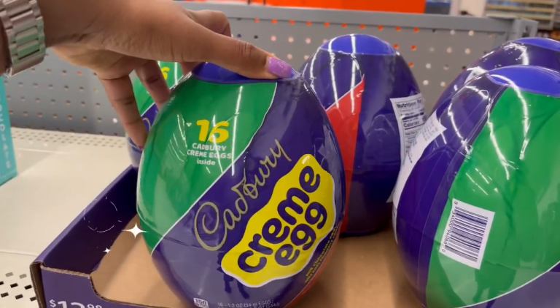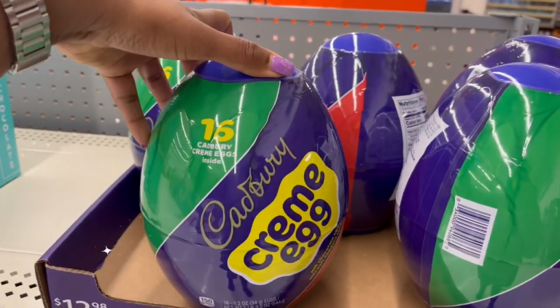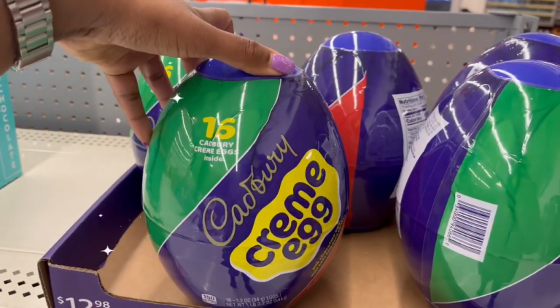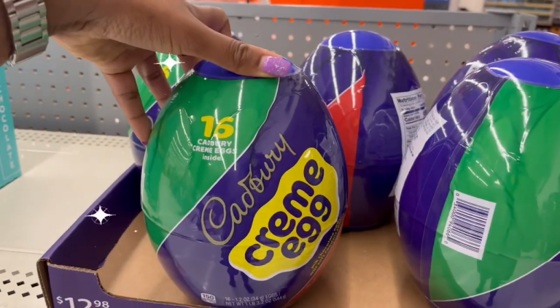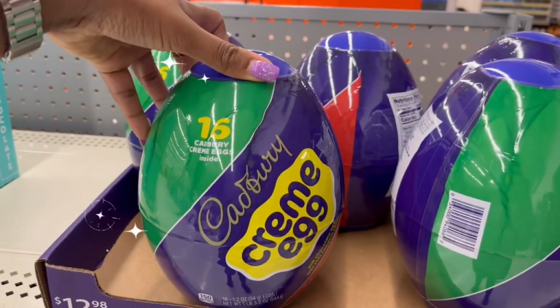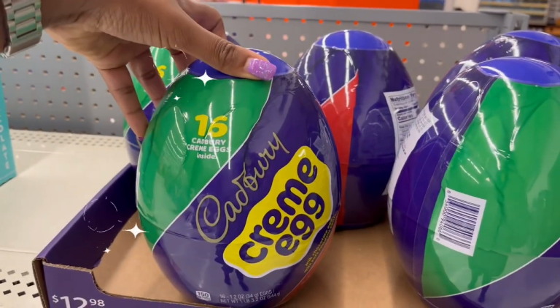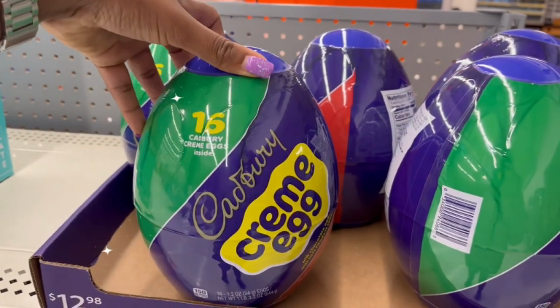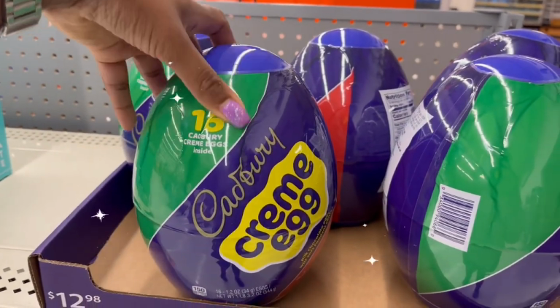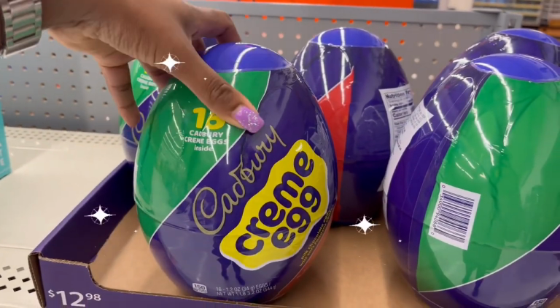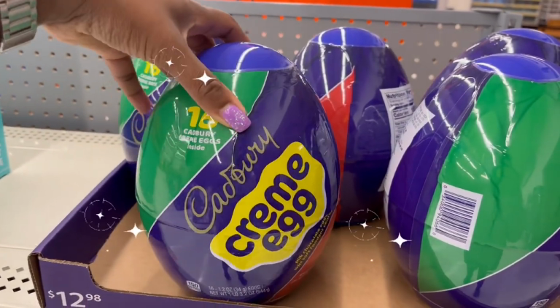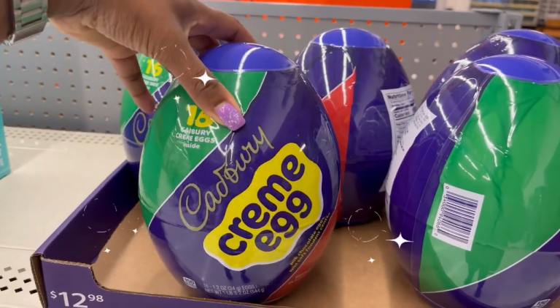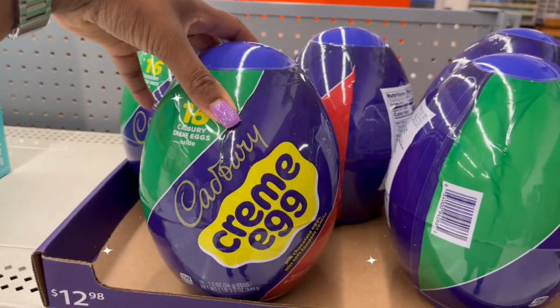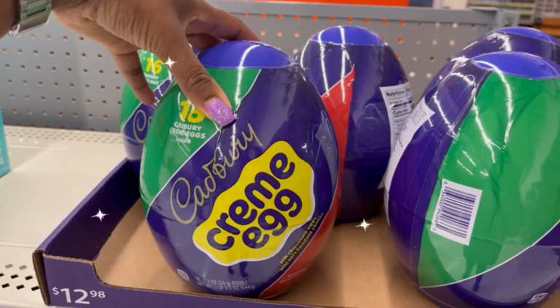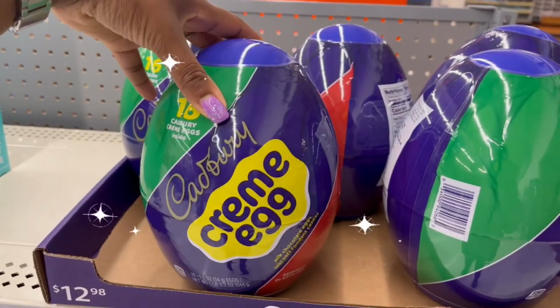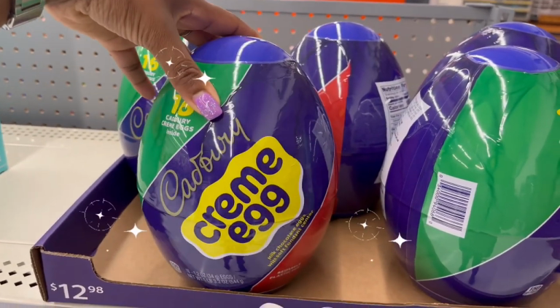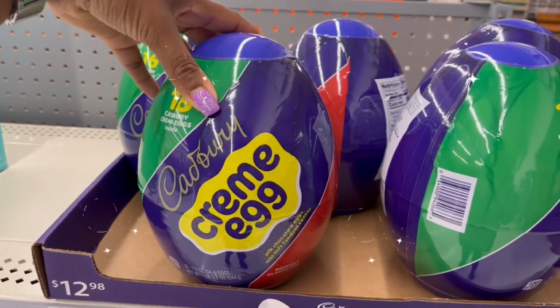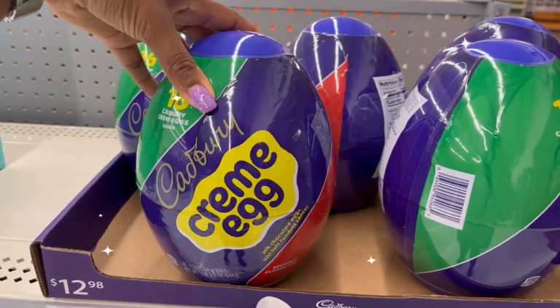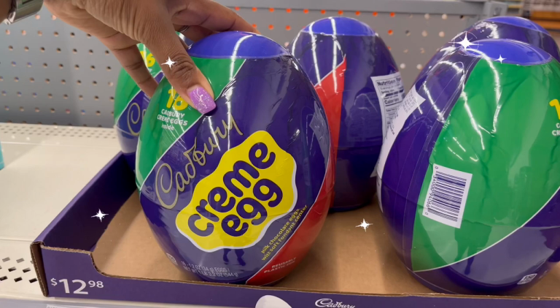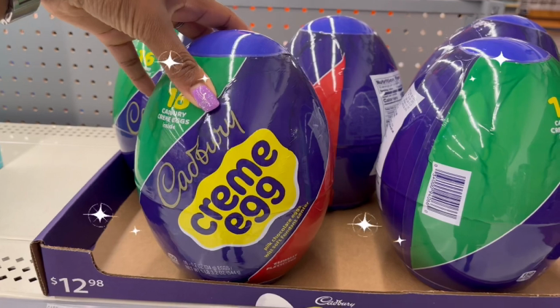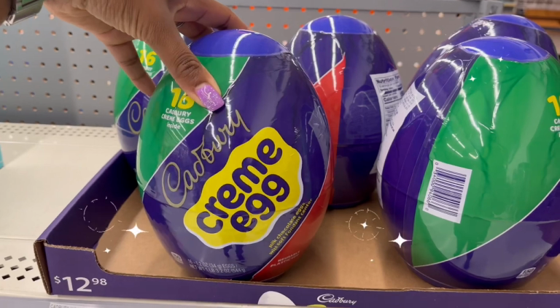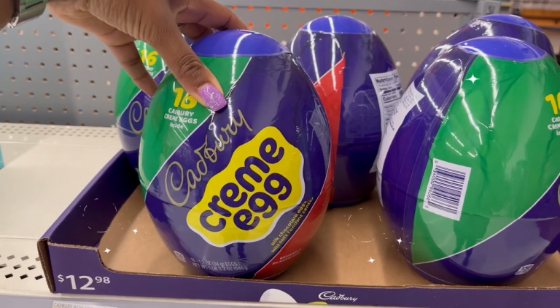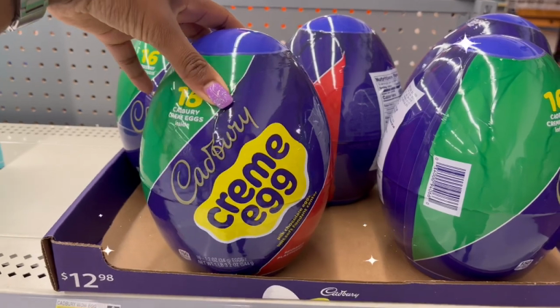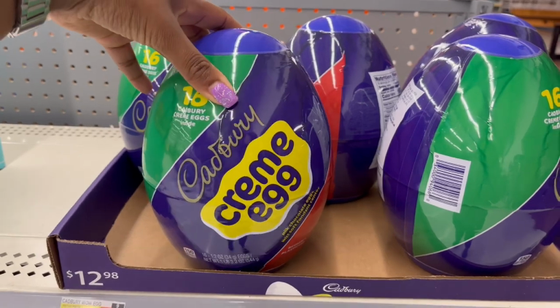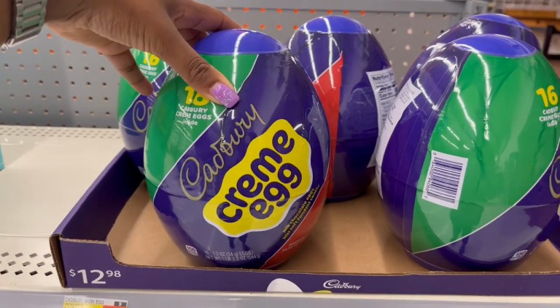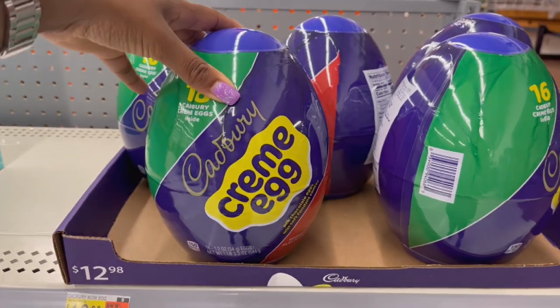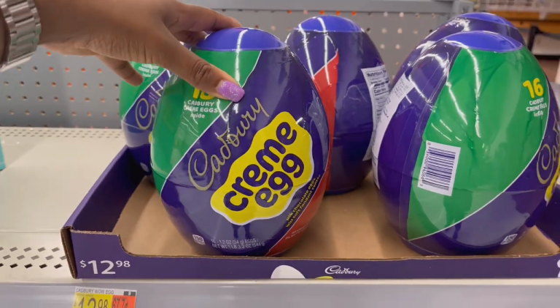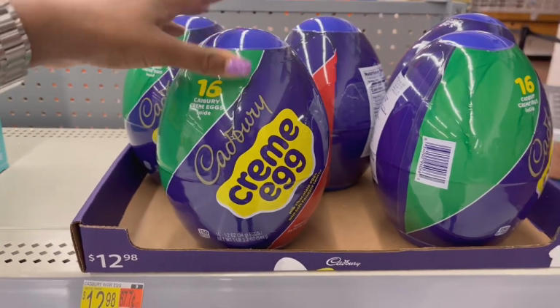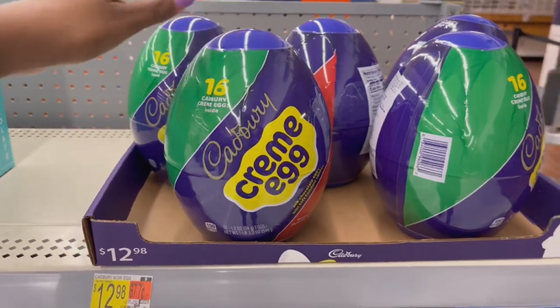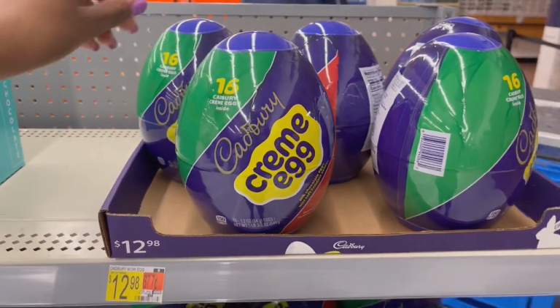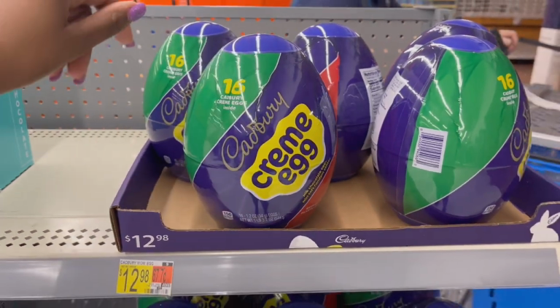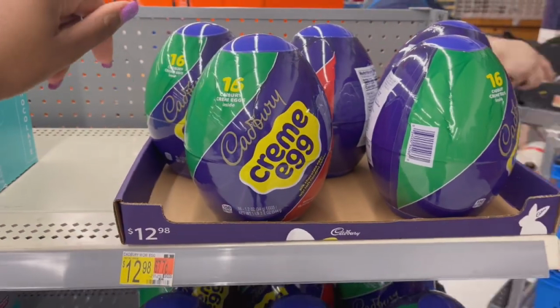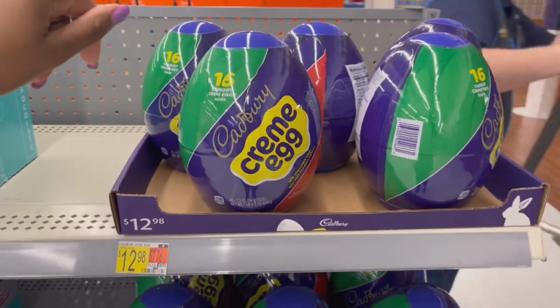Moving along to ones we didn't see — this one is $12.98 and it has 16 eggs inside. That large egg for $12.98 wraps up the Easter candy section at Walmart!